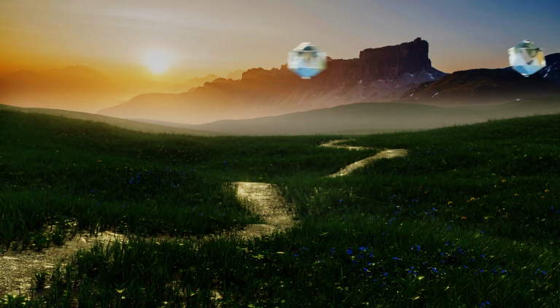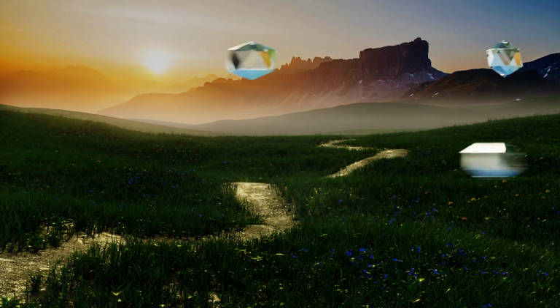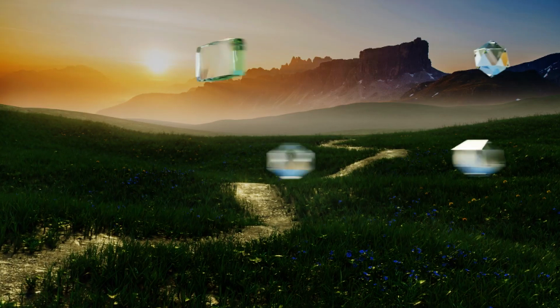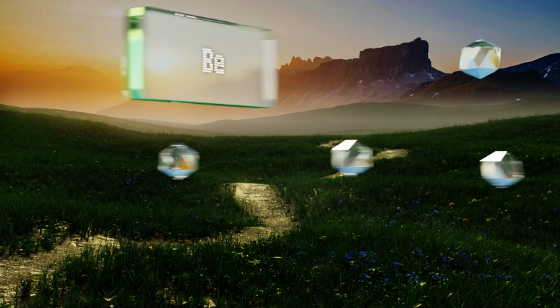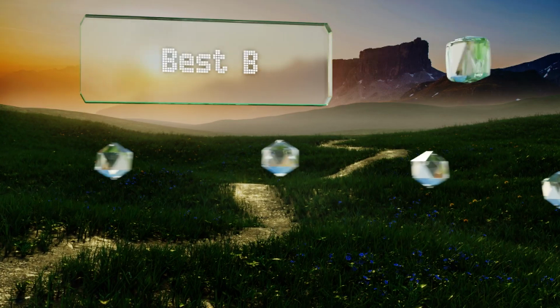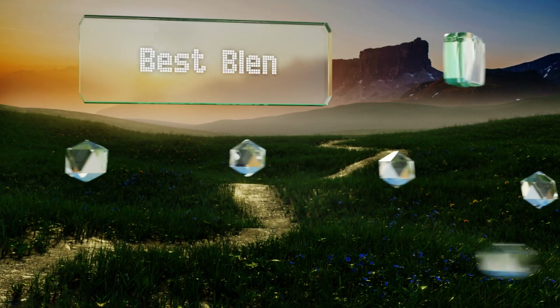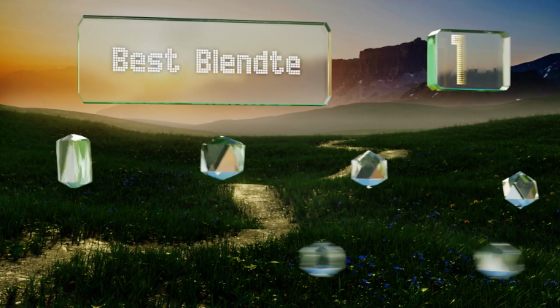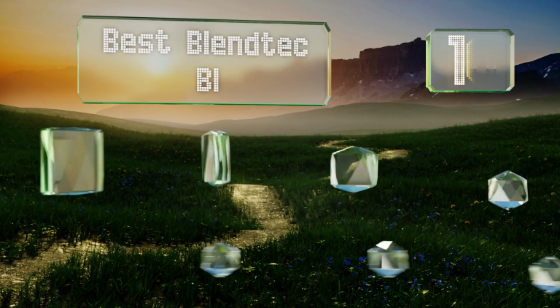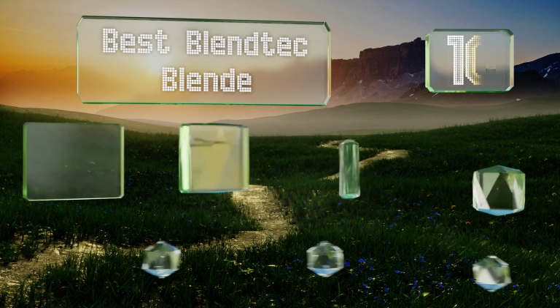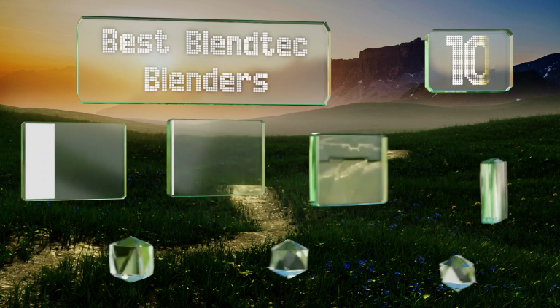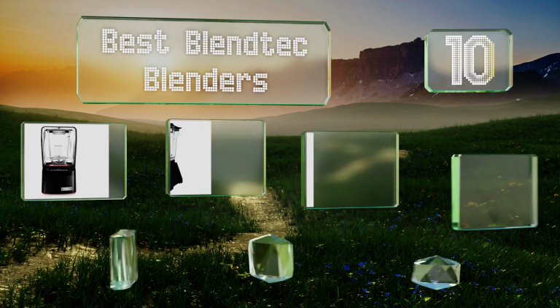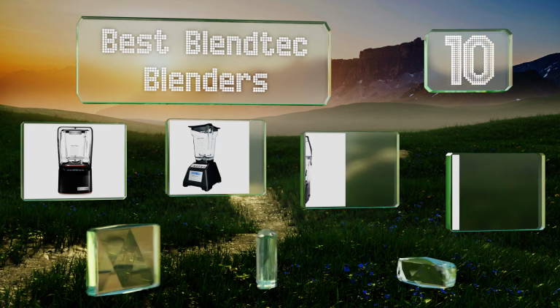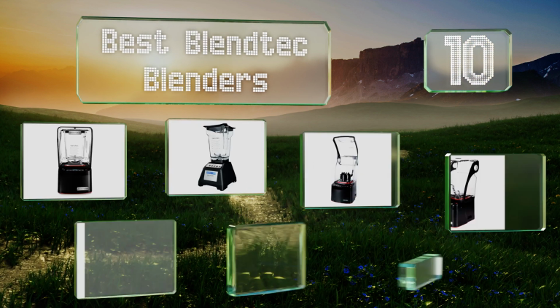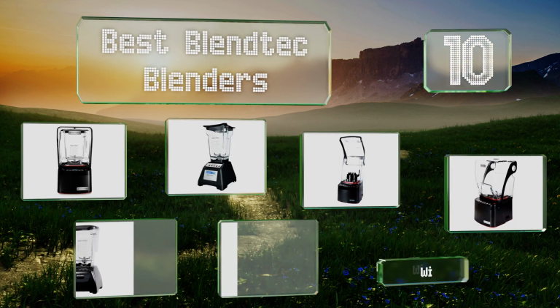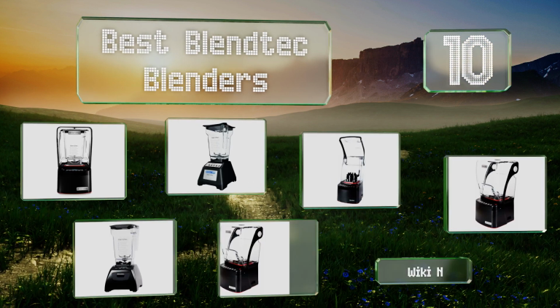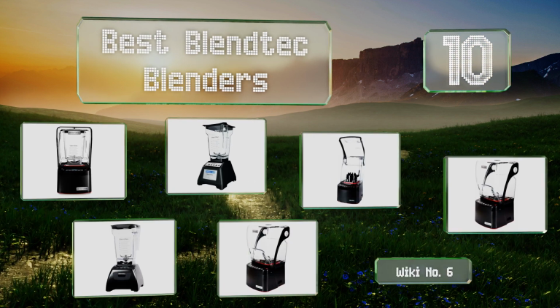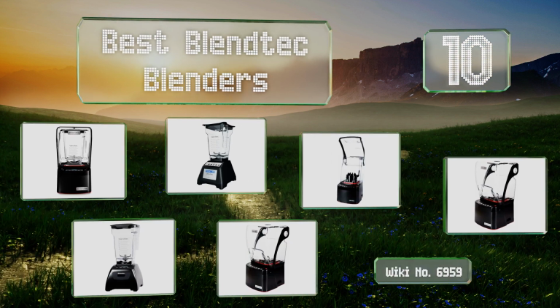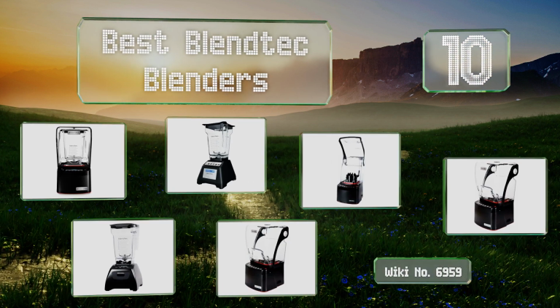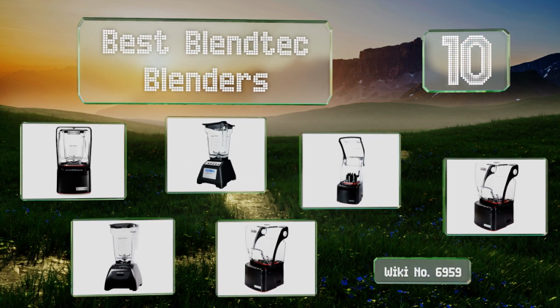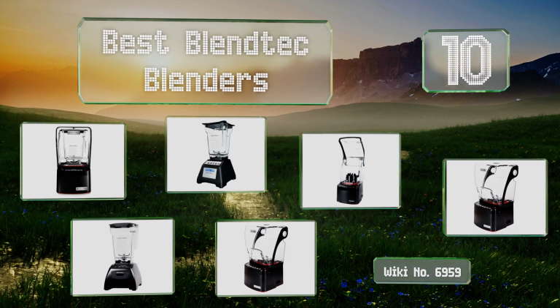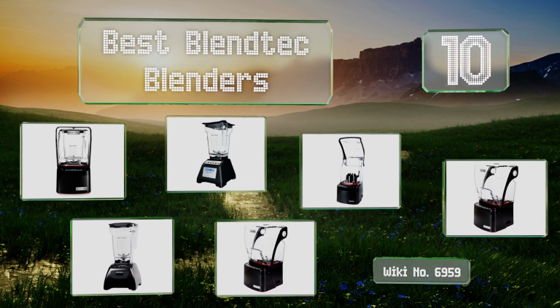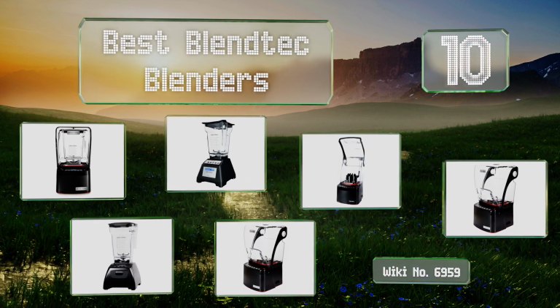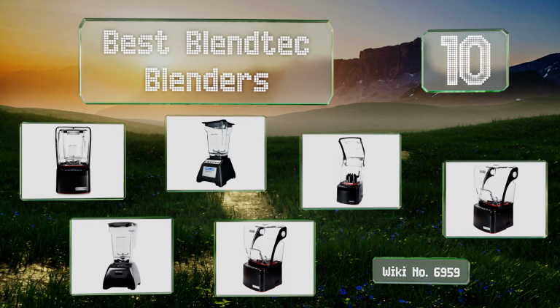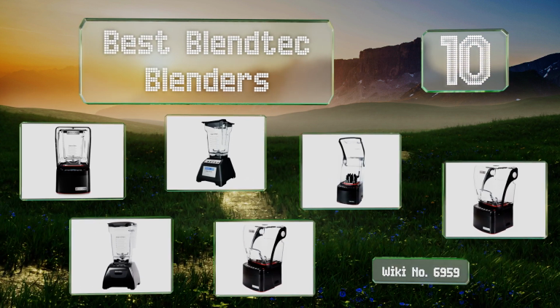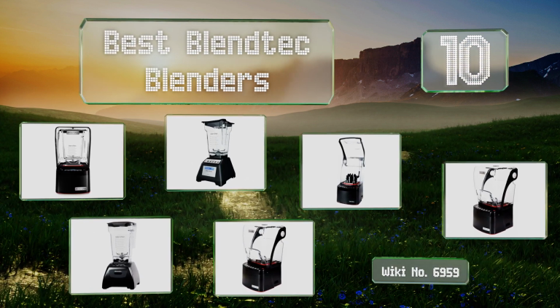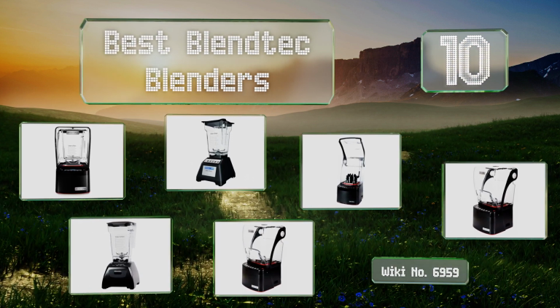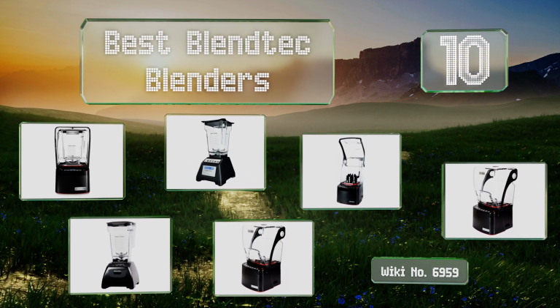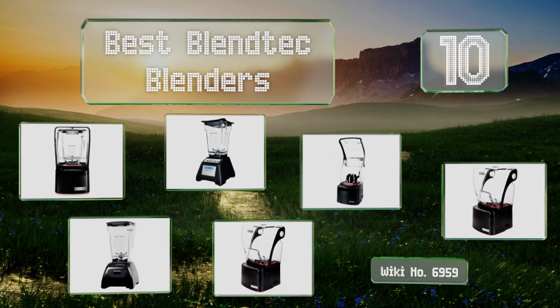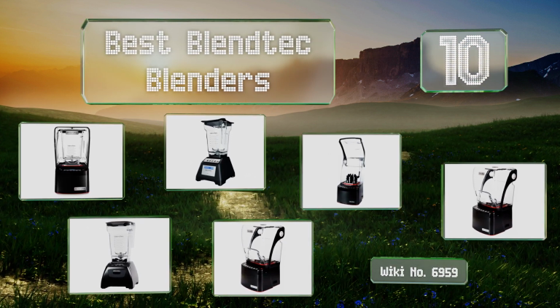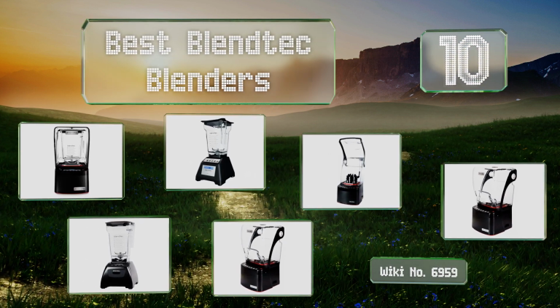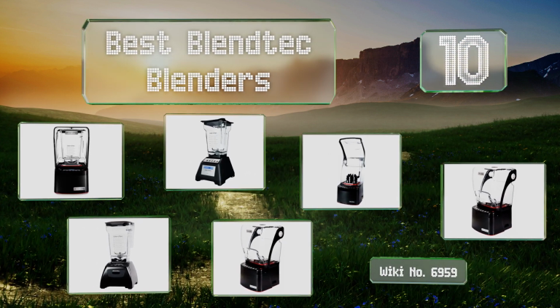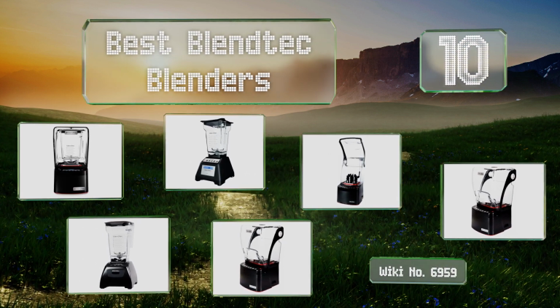EasyVid presents the 10 best BlendTec blenders. Let's get started with the list.